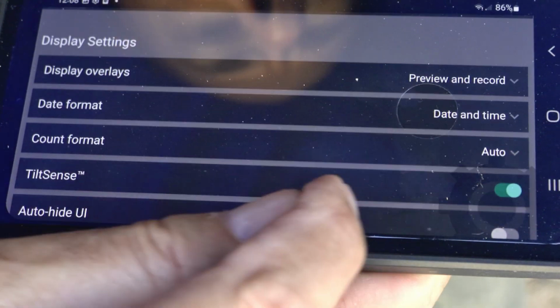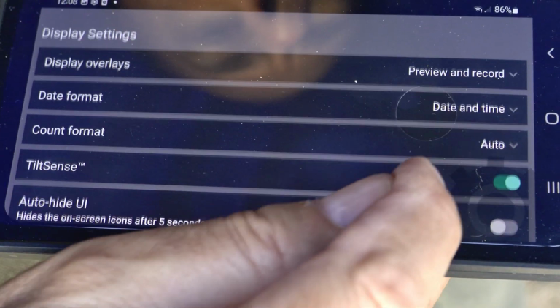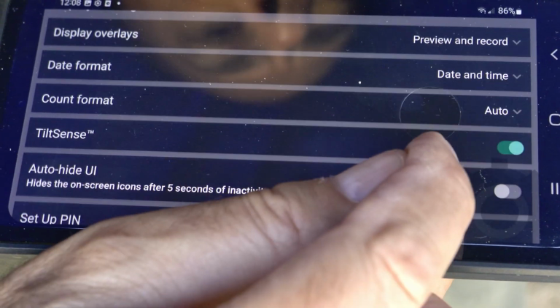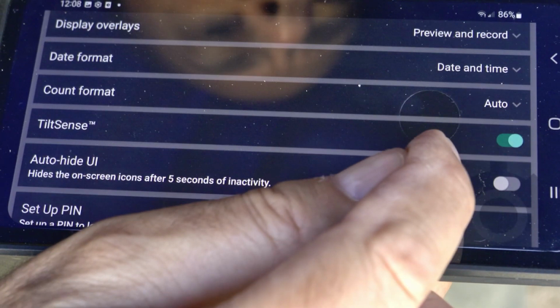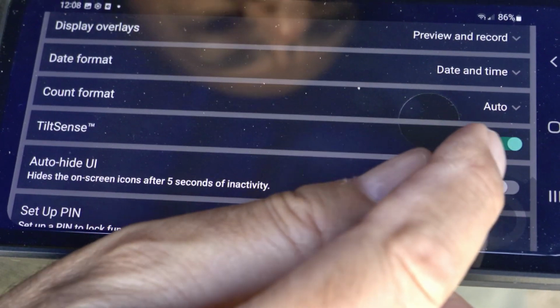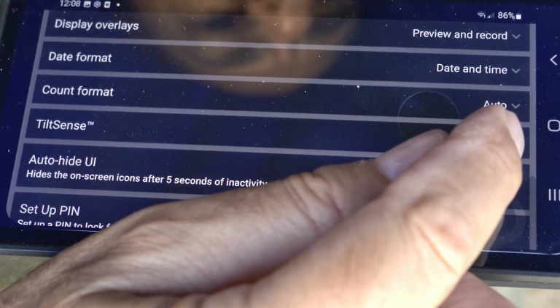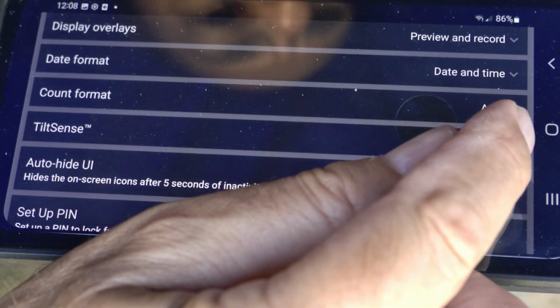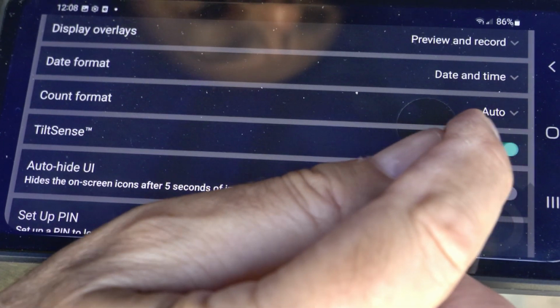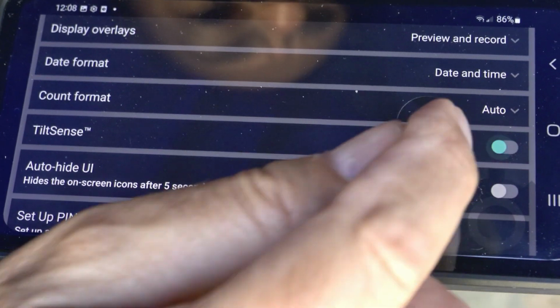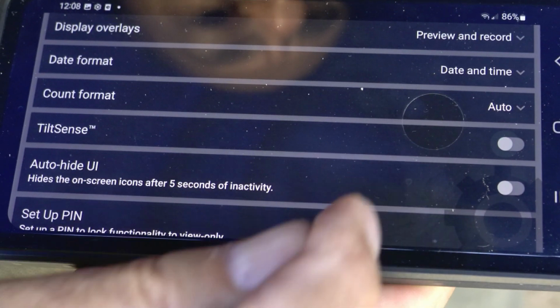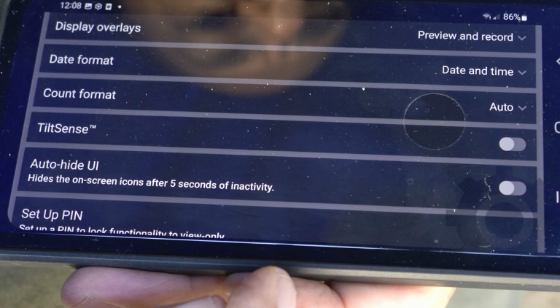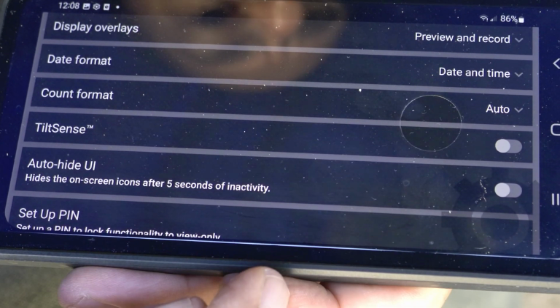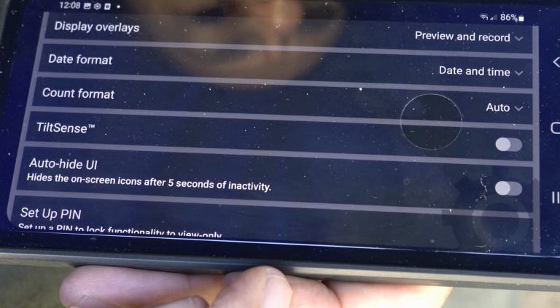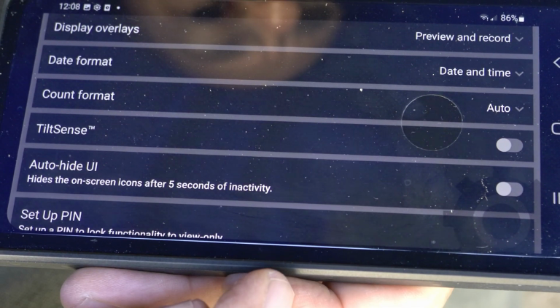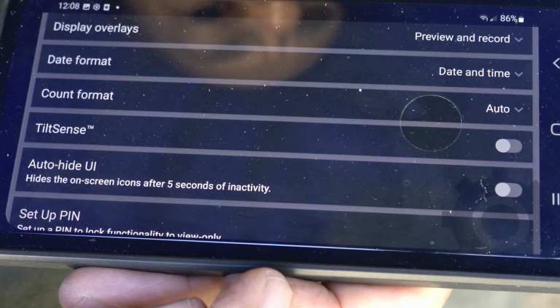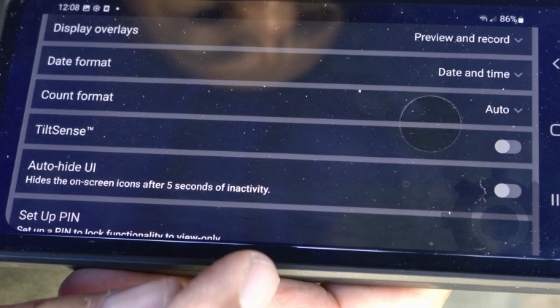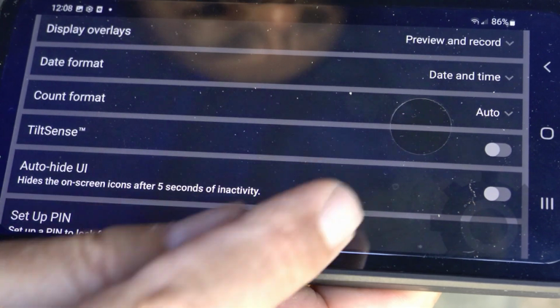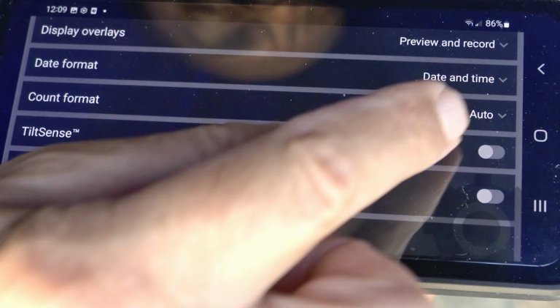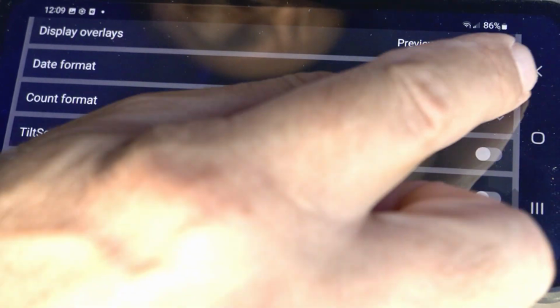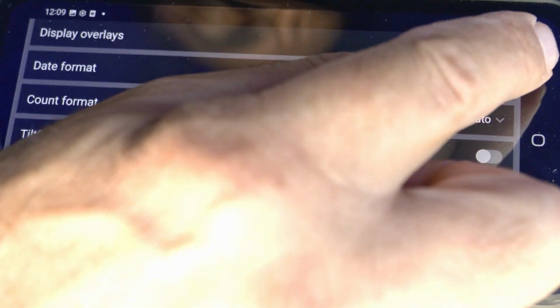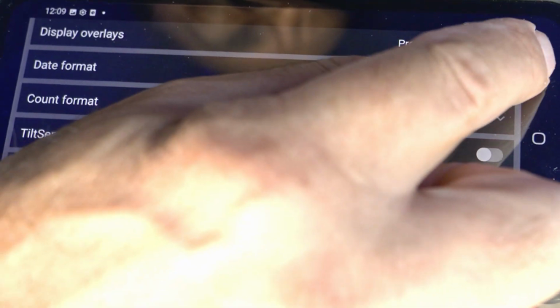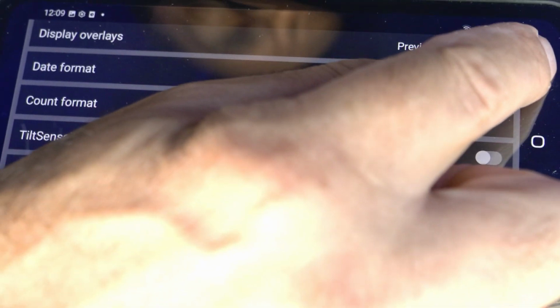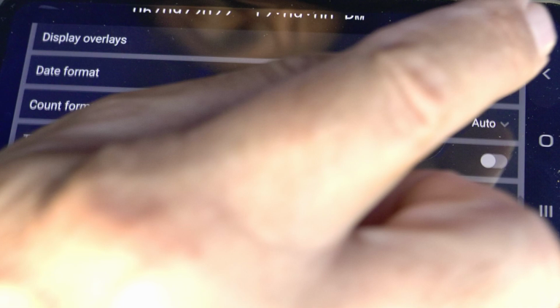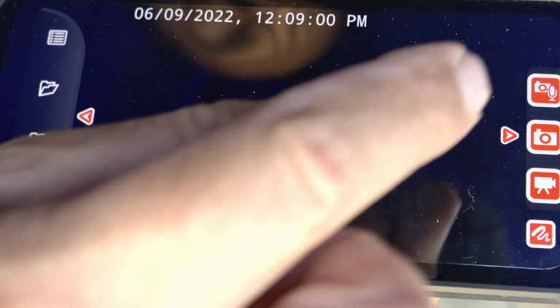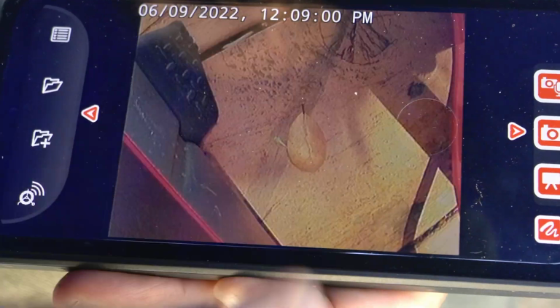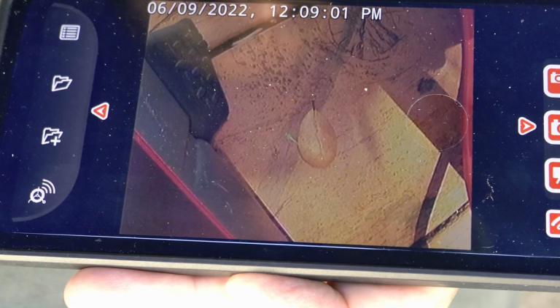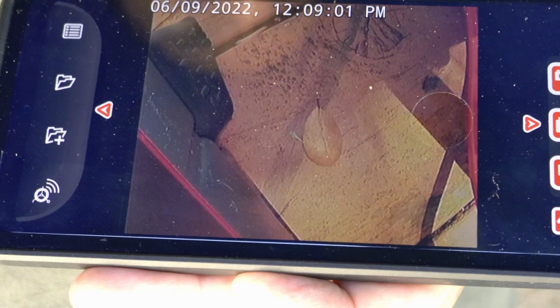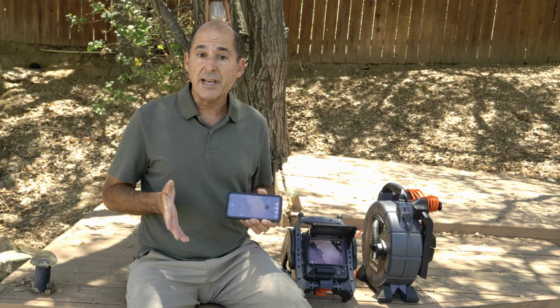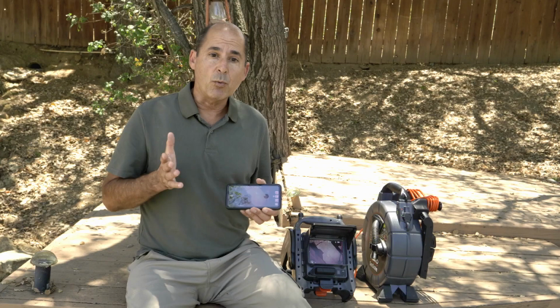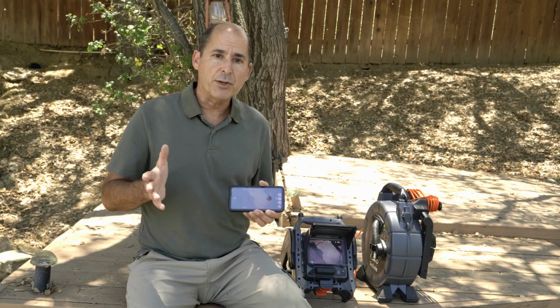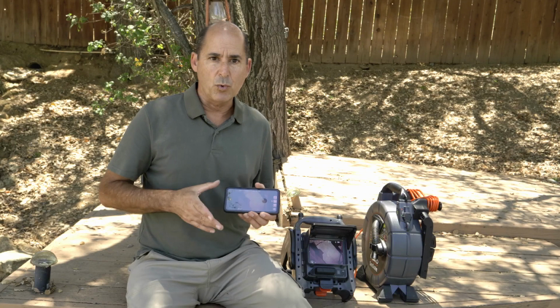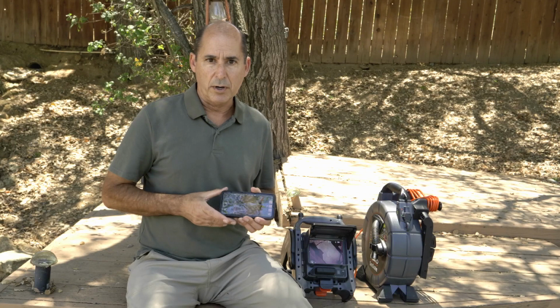Turning TiltSense off on the app doesn't affect the monitor, so you'll still see it while you work.